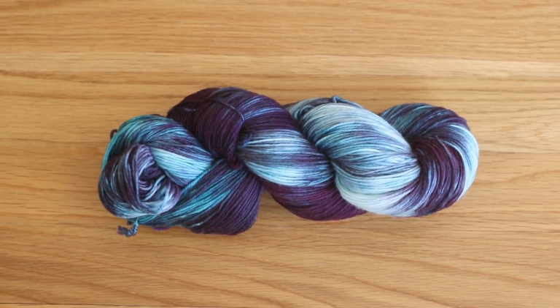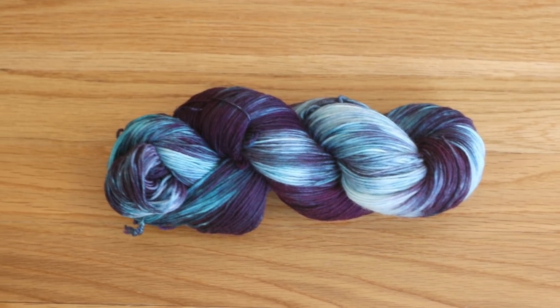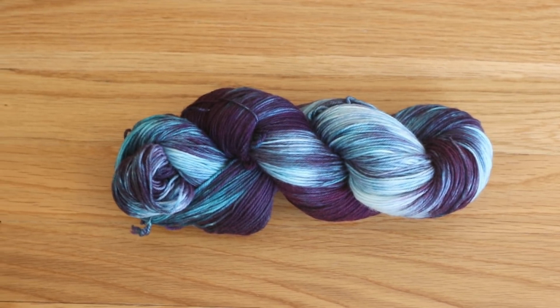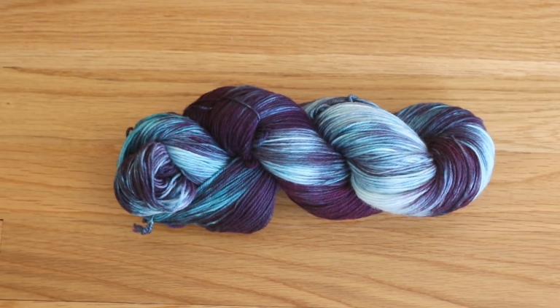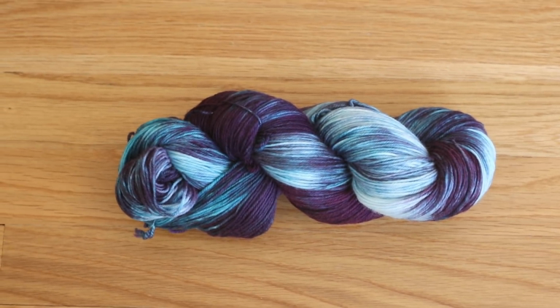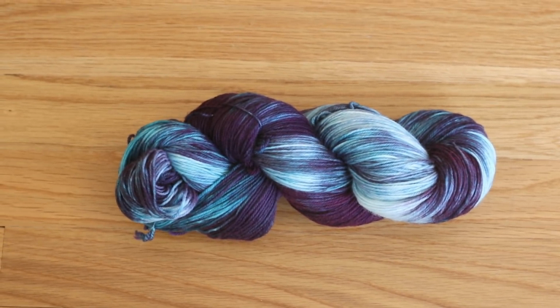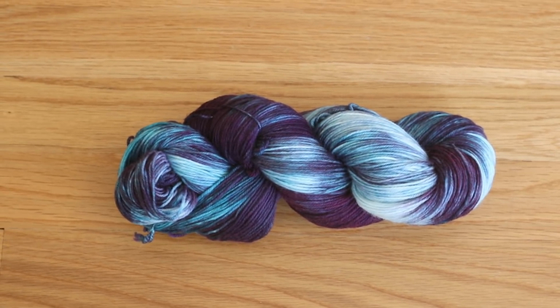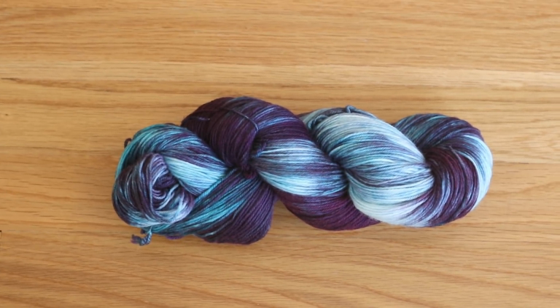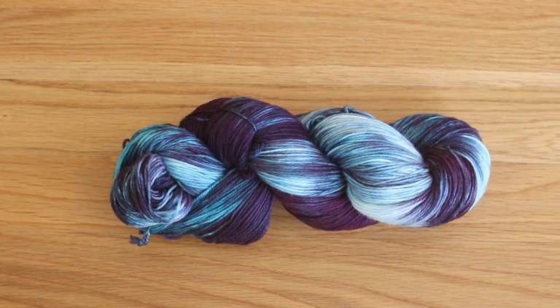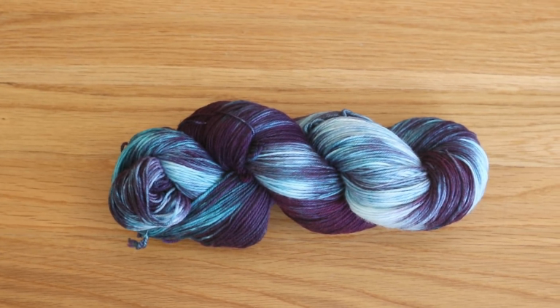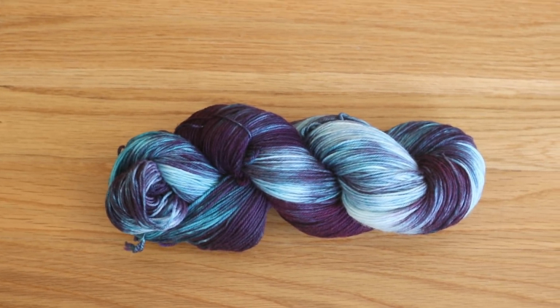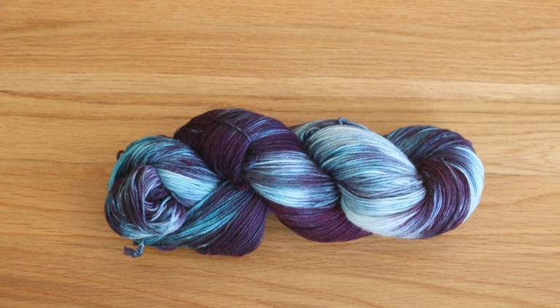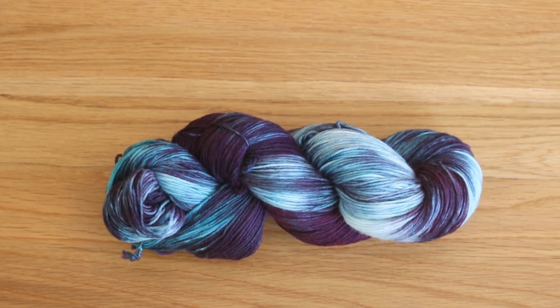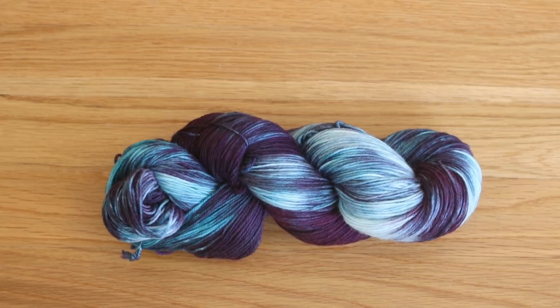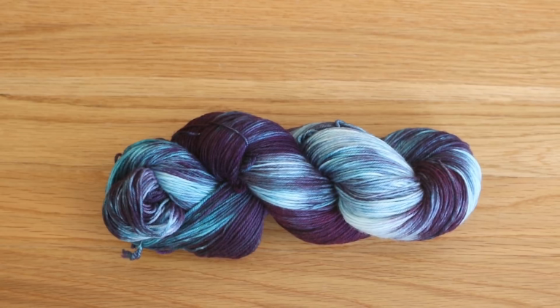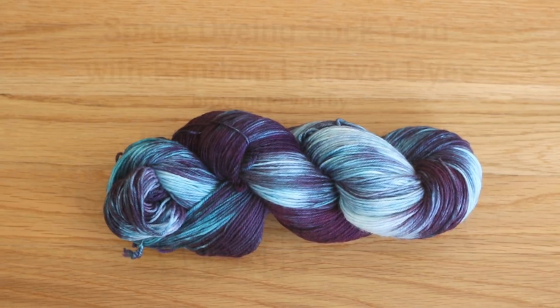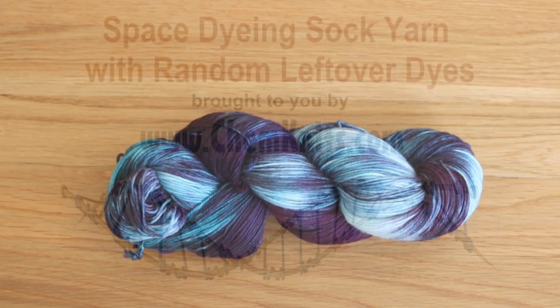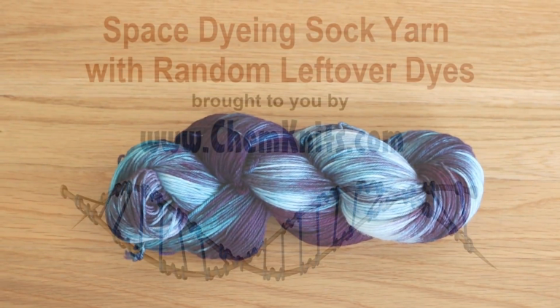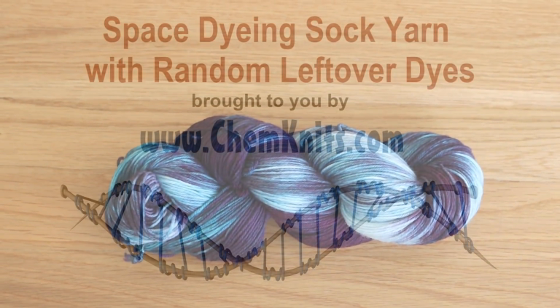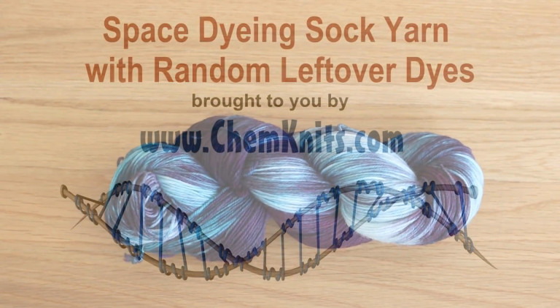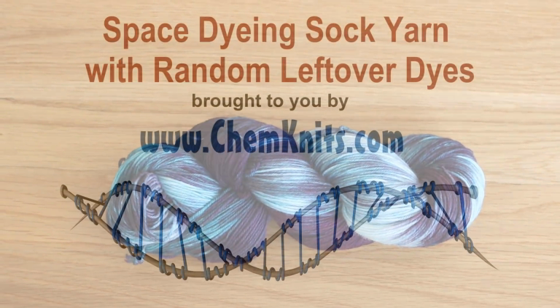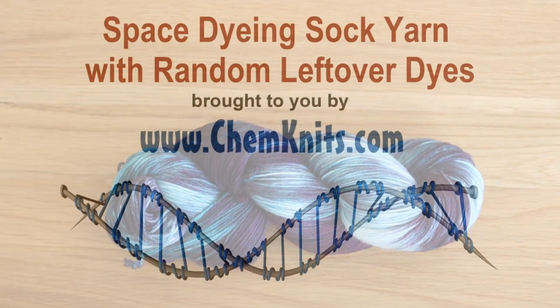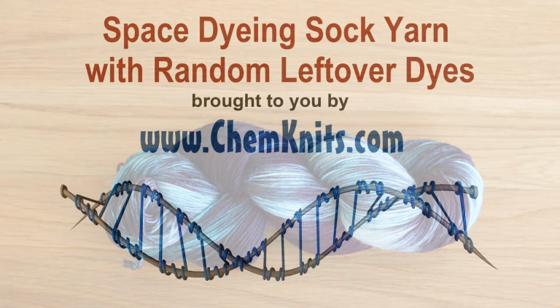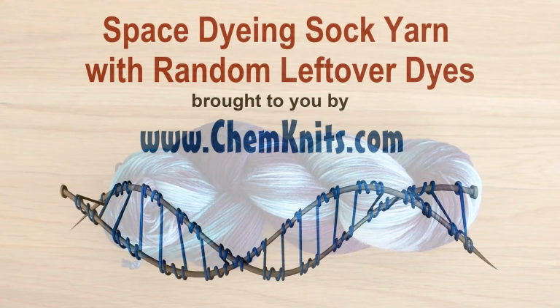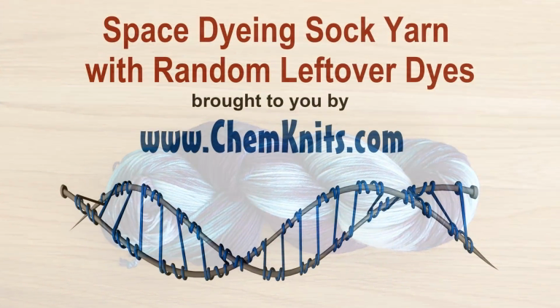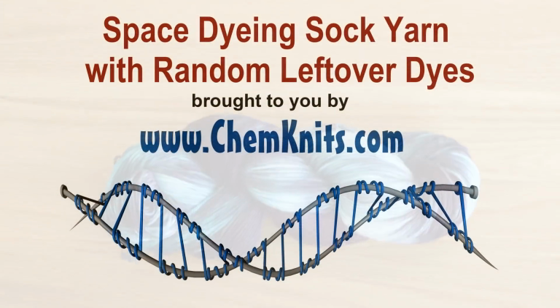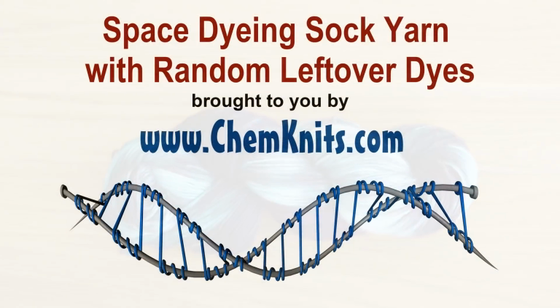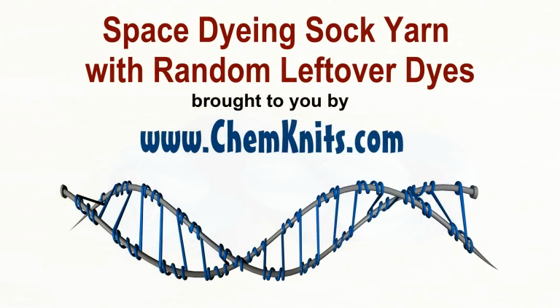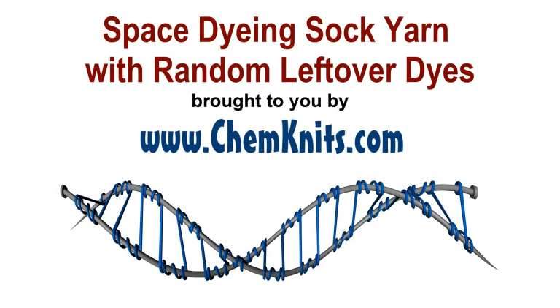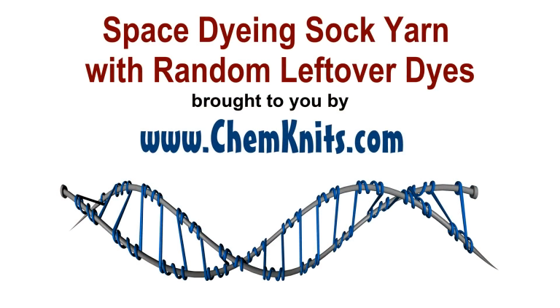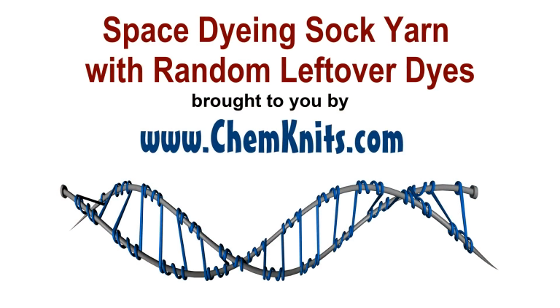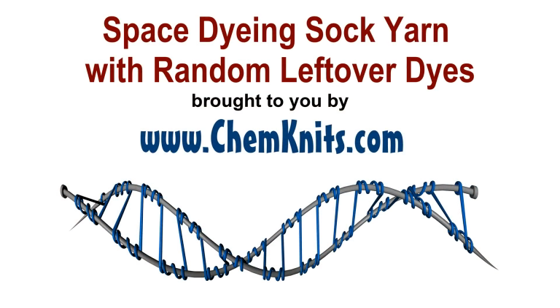If you want to support ChemKnits on a more personal level, check out the ChemKnits Patreon. Thank you so much for watching.